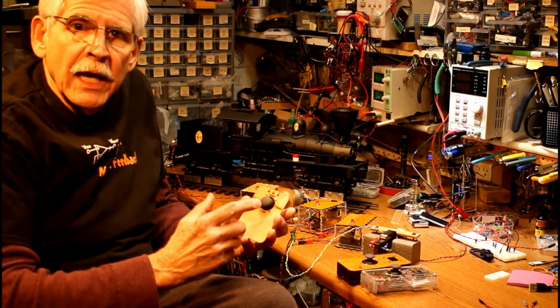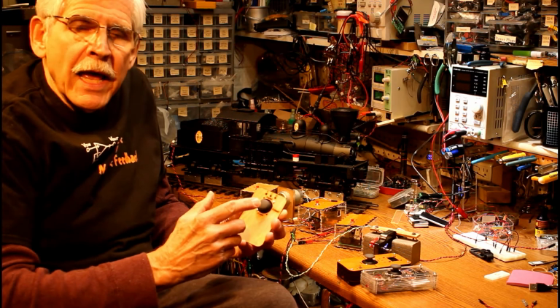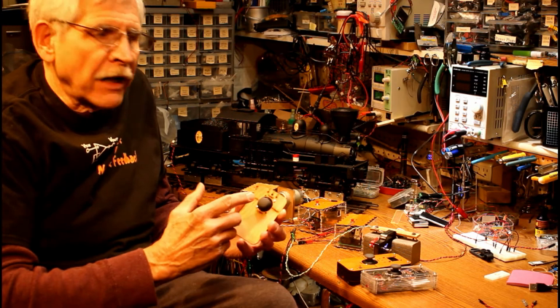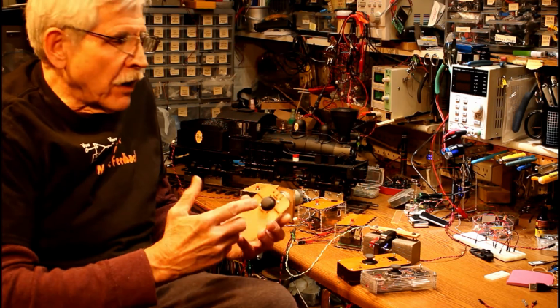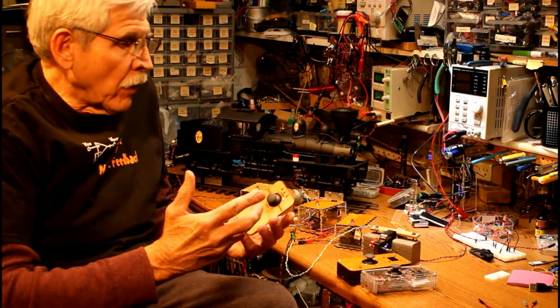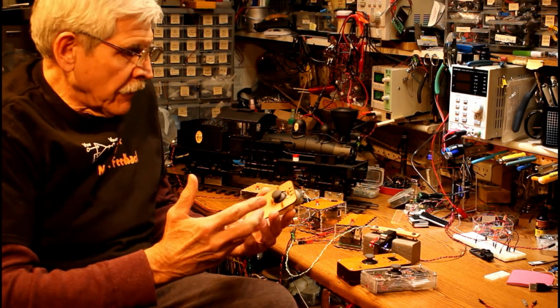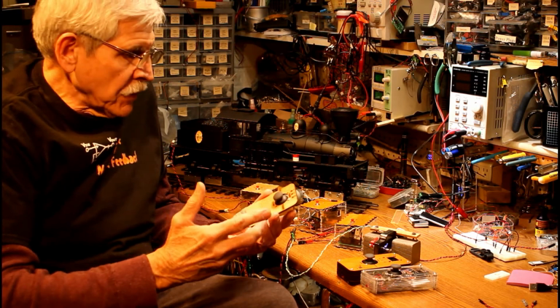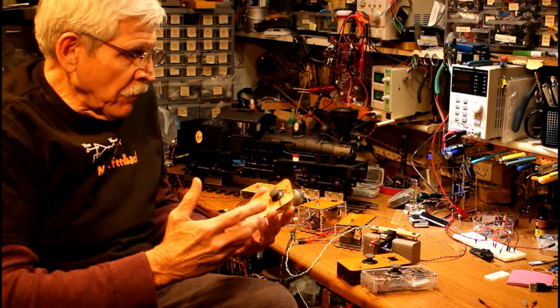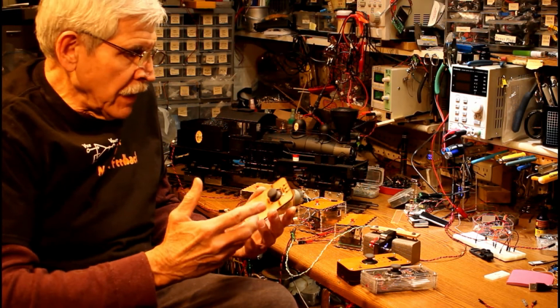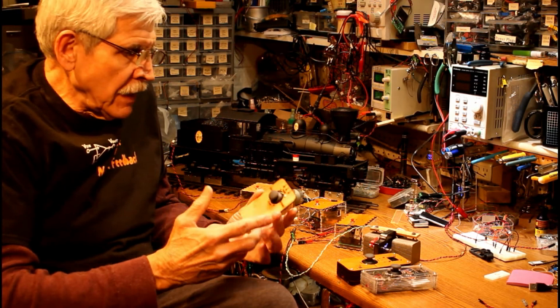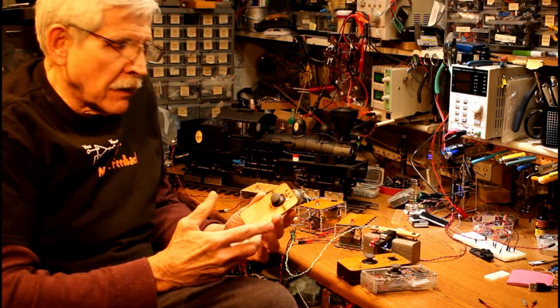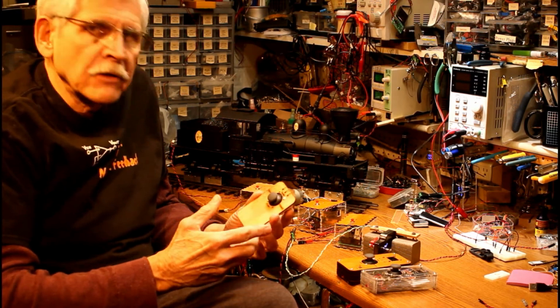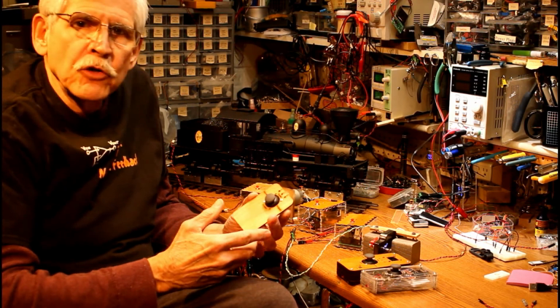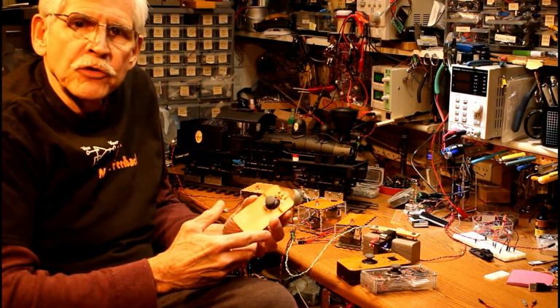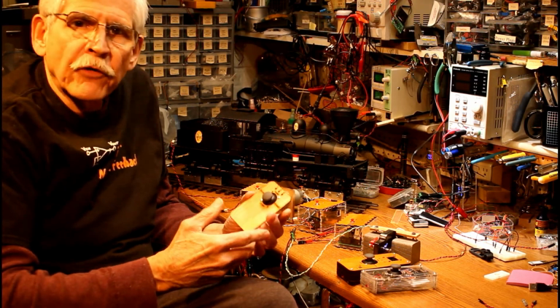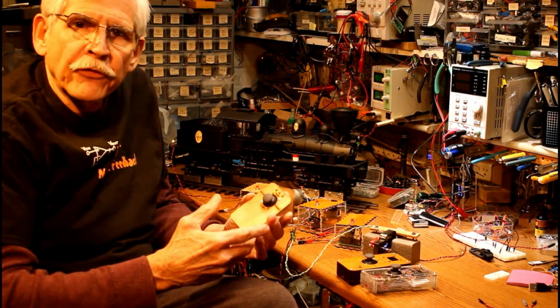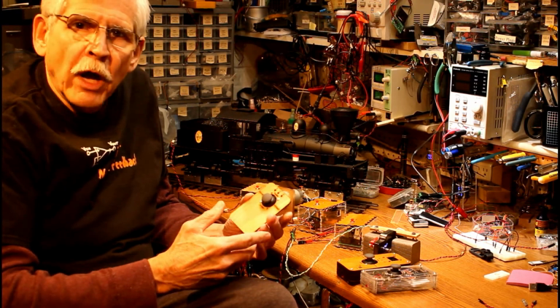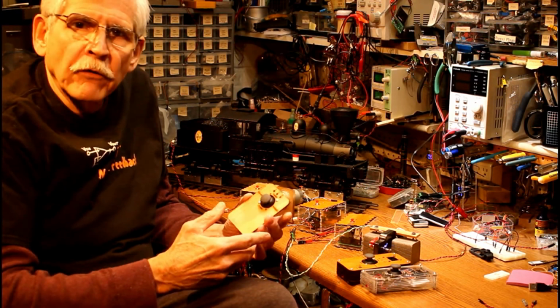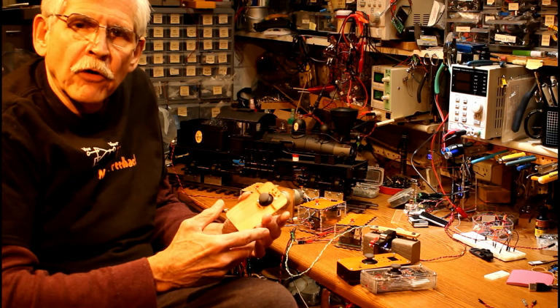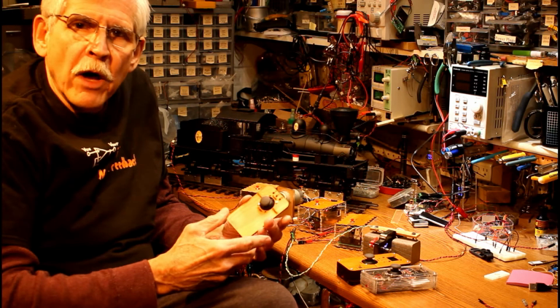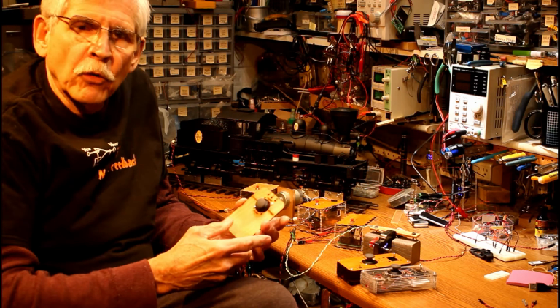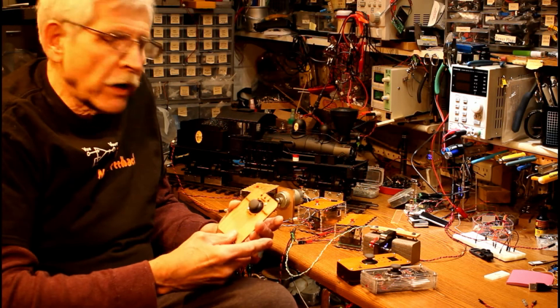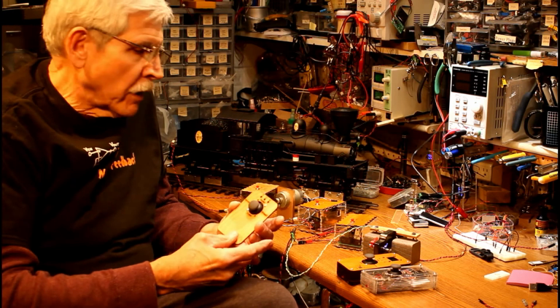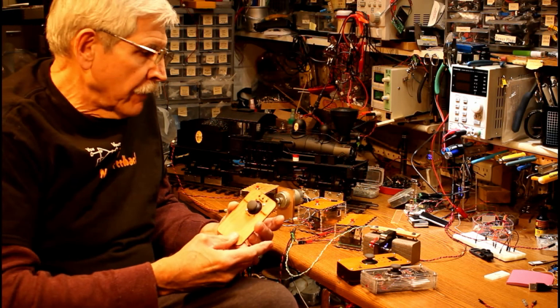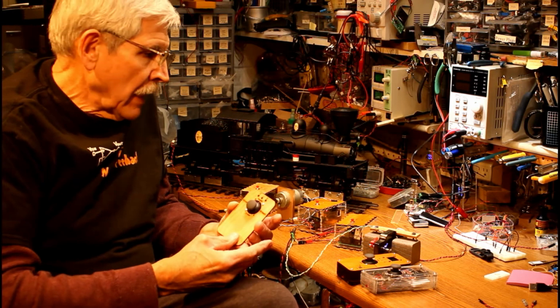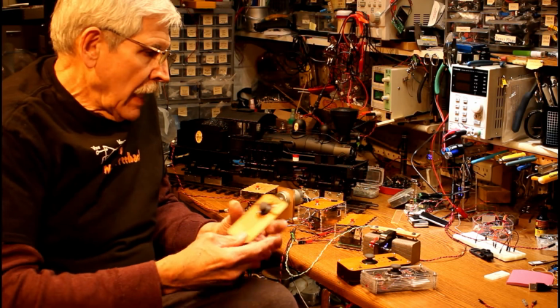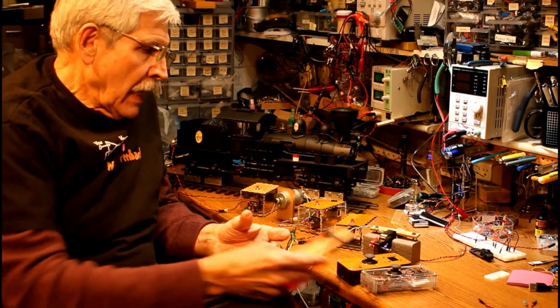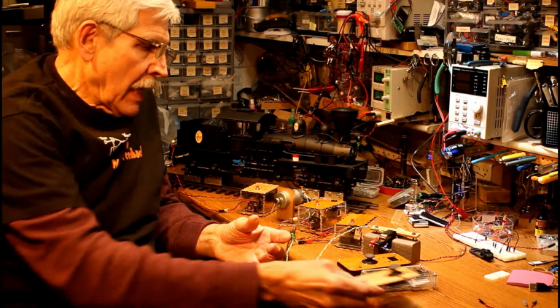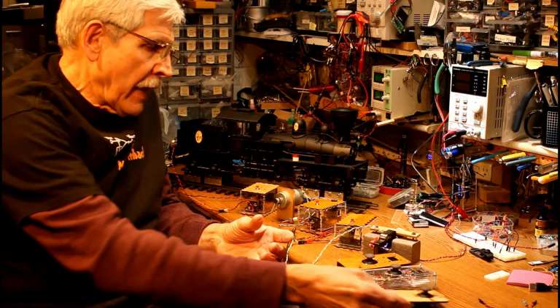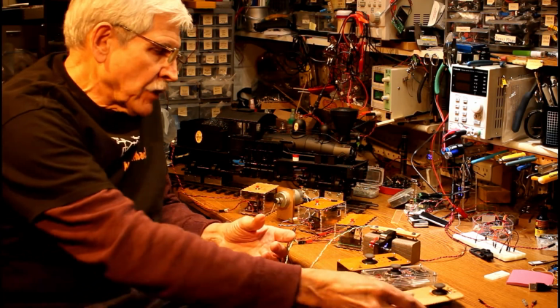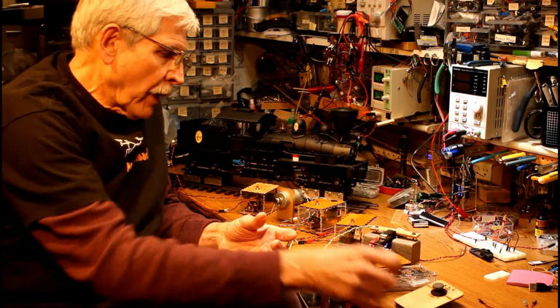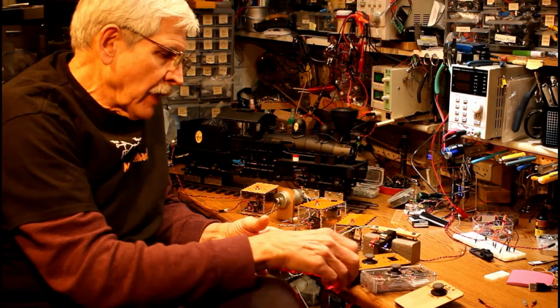I thought this would be a neat thing to use for a throttle for a model railroad. And that's what I've done.